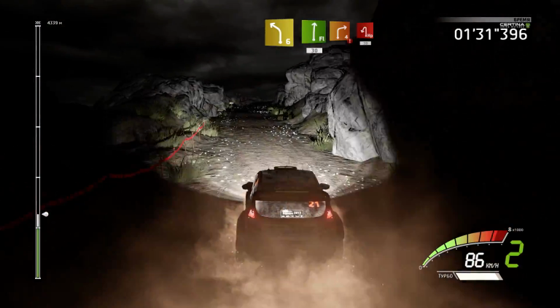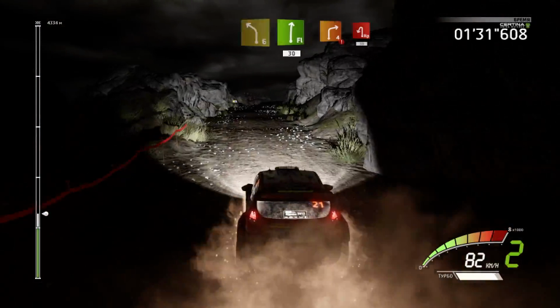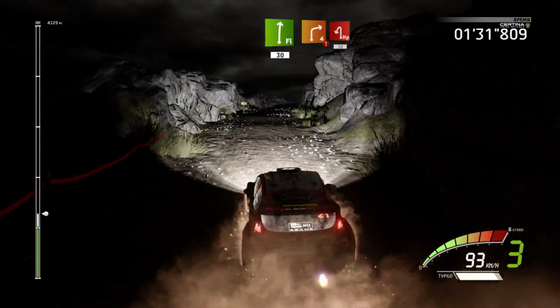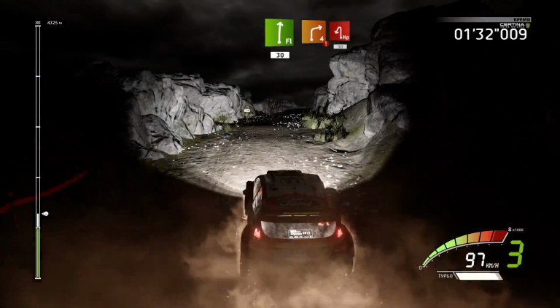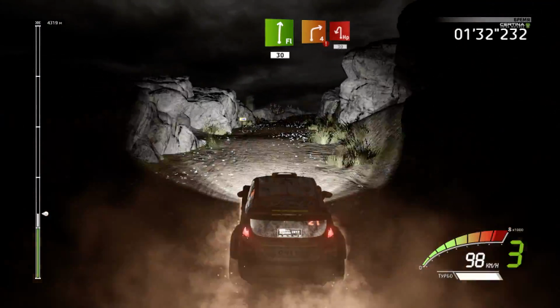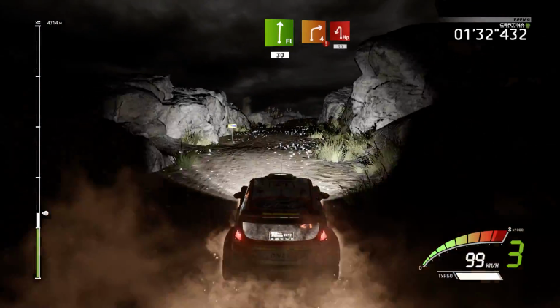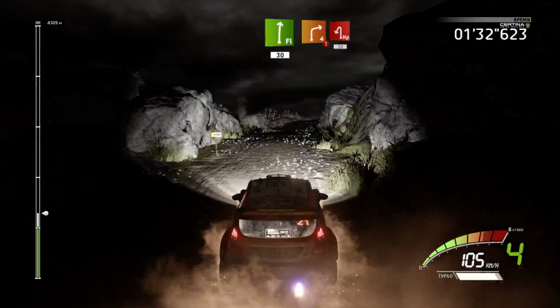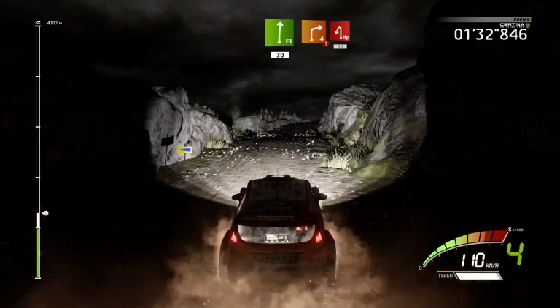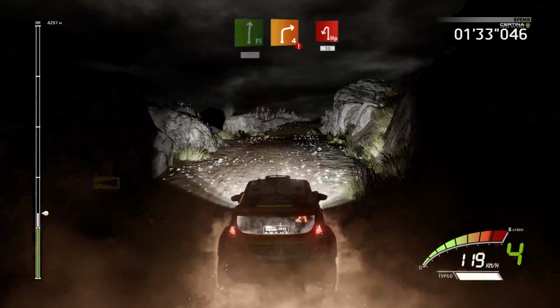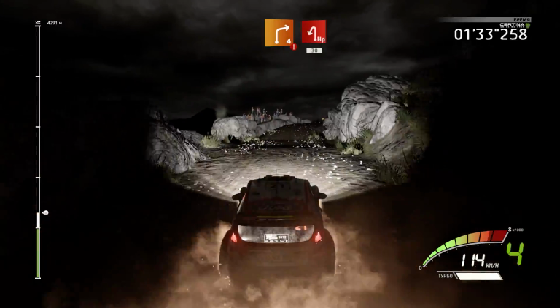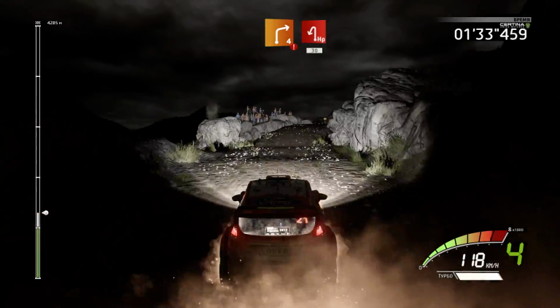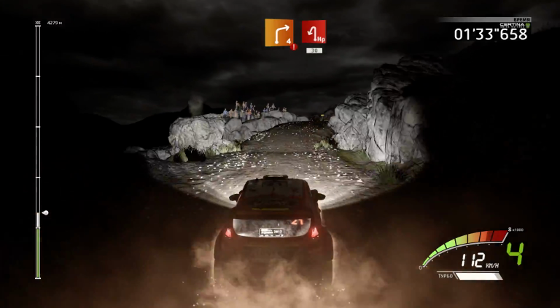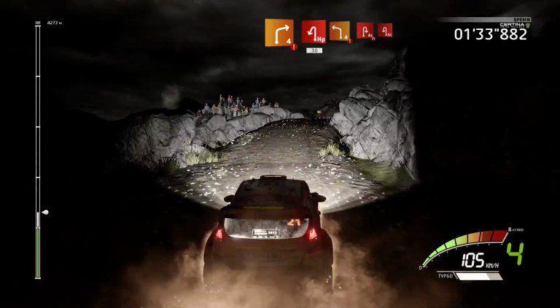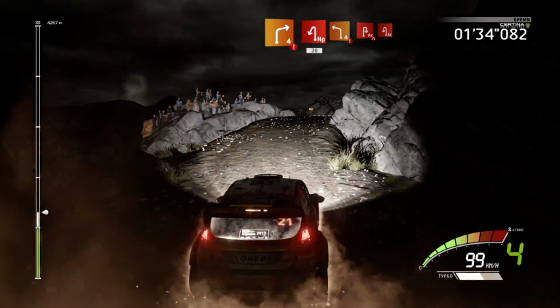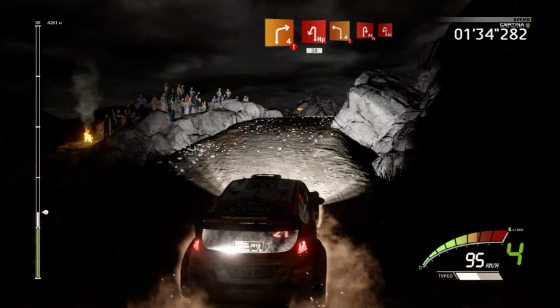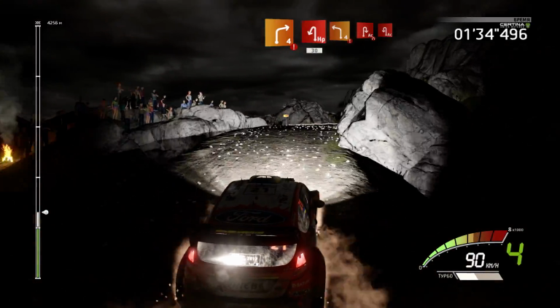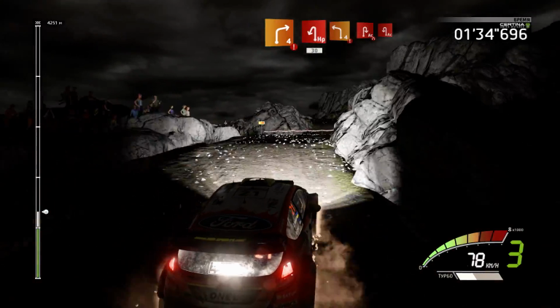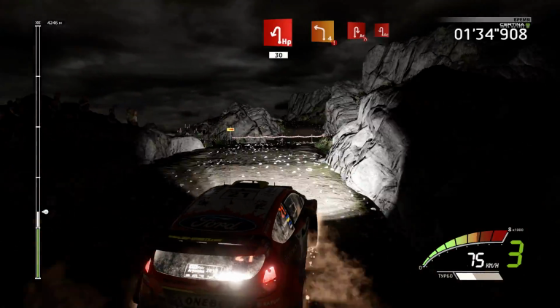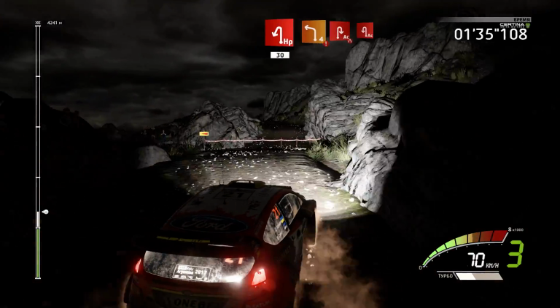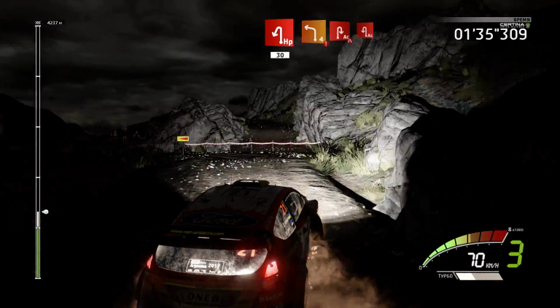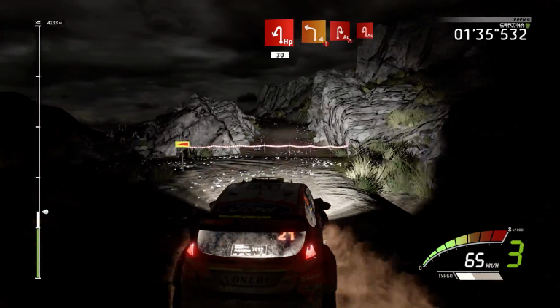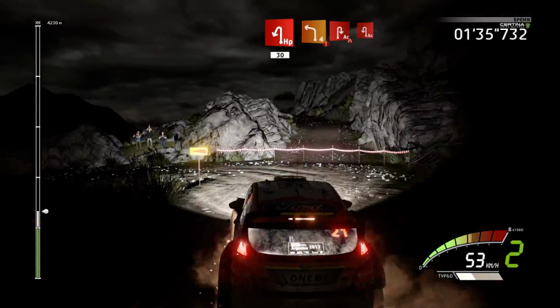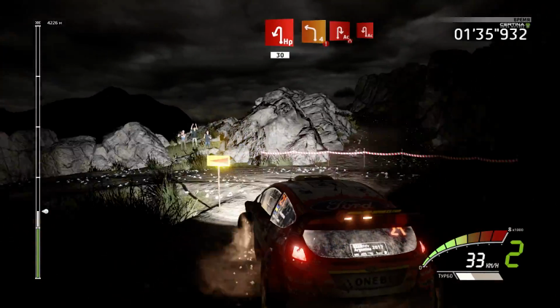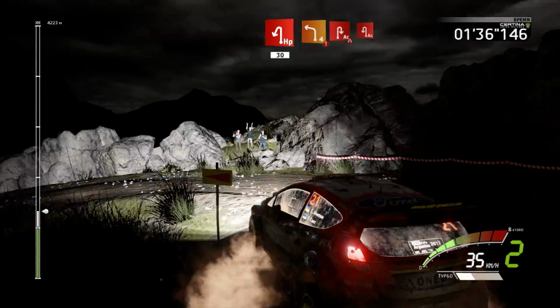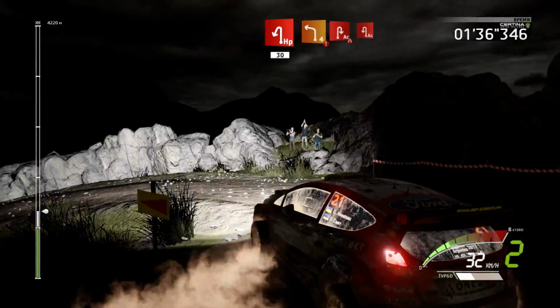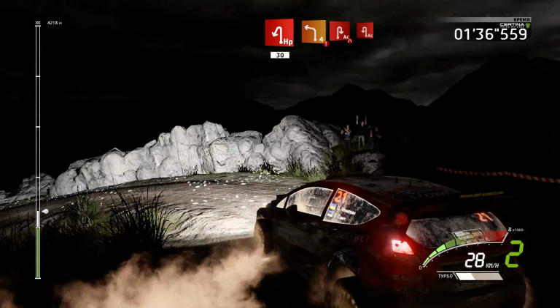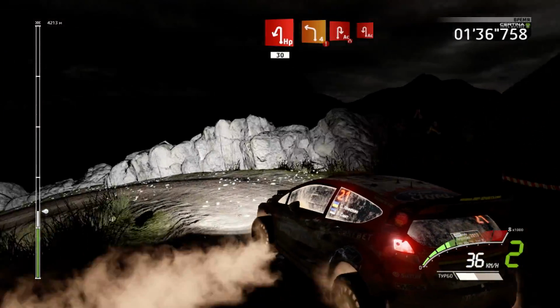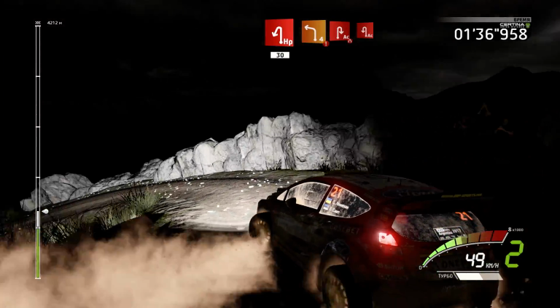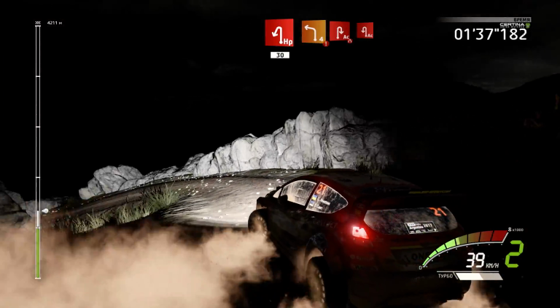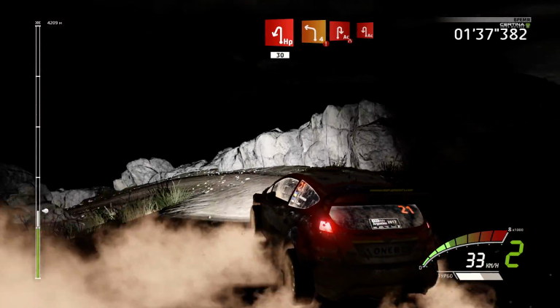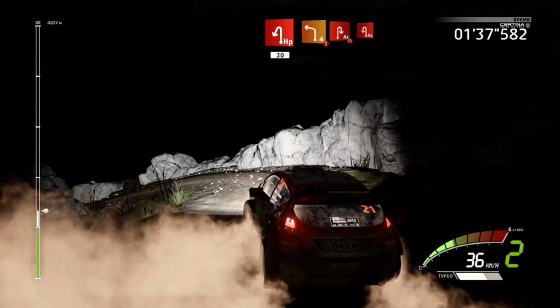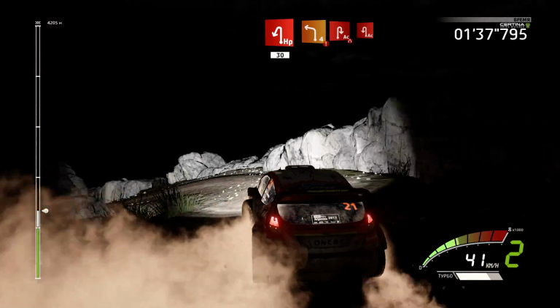Hard break, right 4, into head 2, long, downhill, 30, hard break, left 4, into kick, into right.